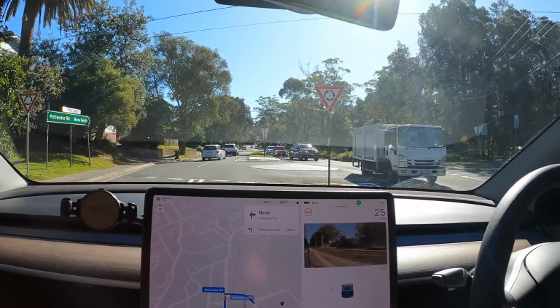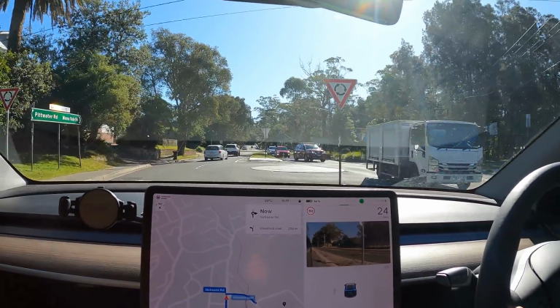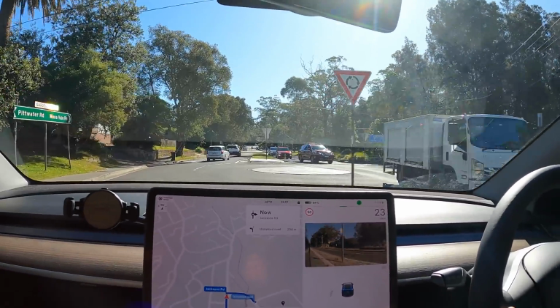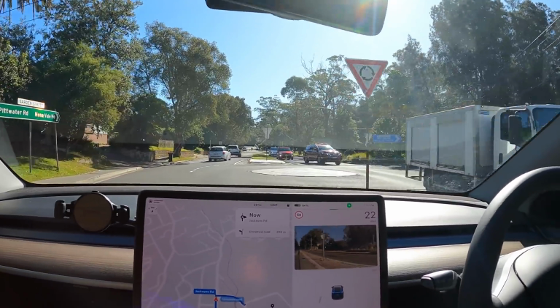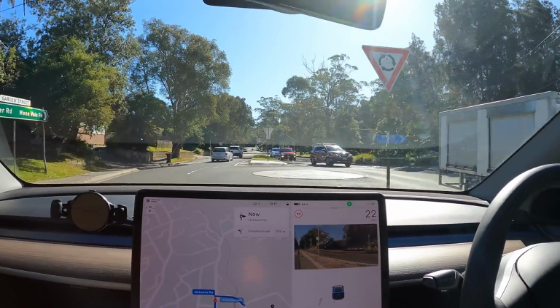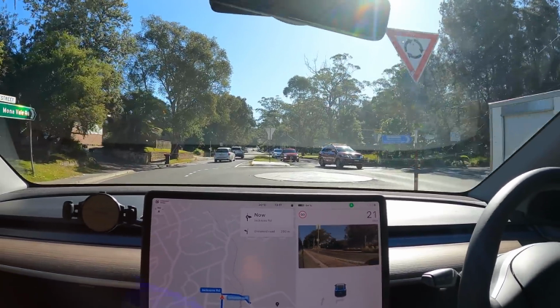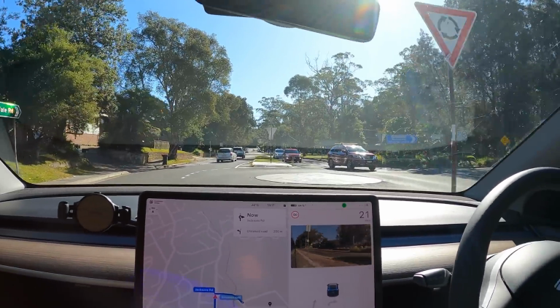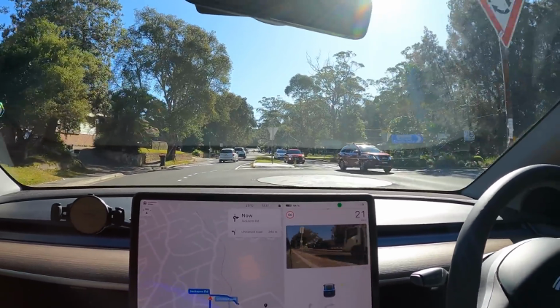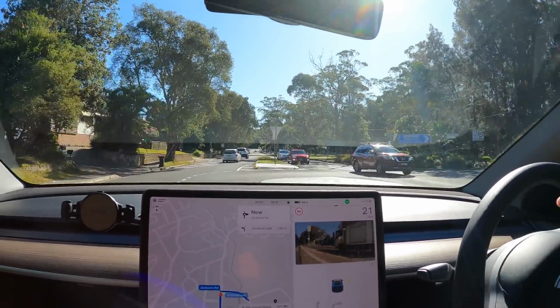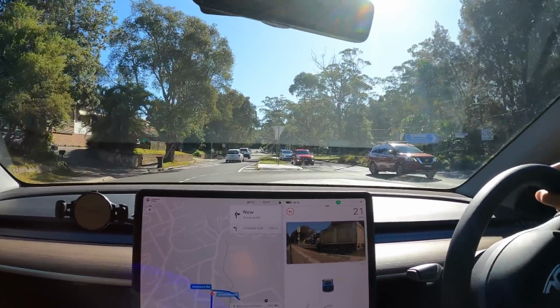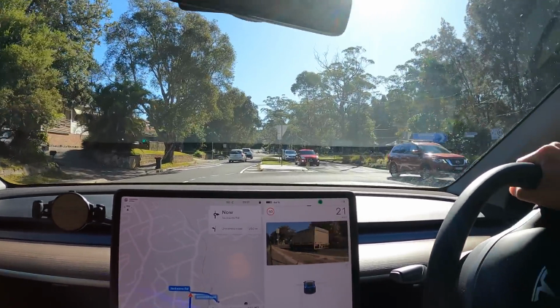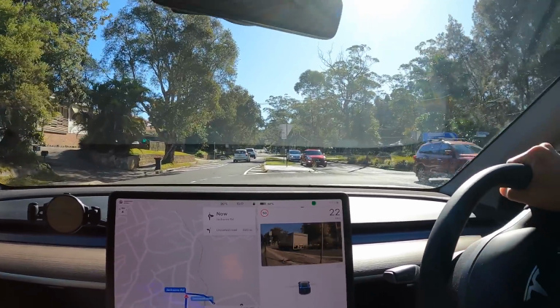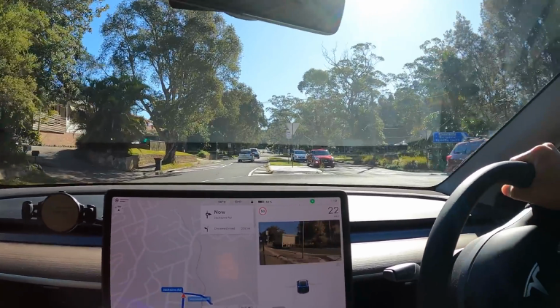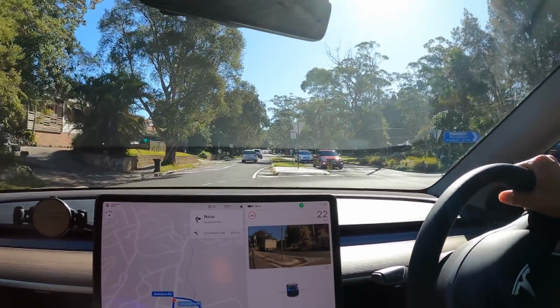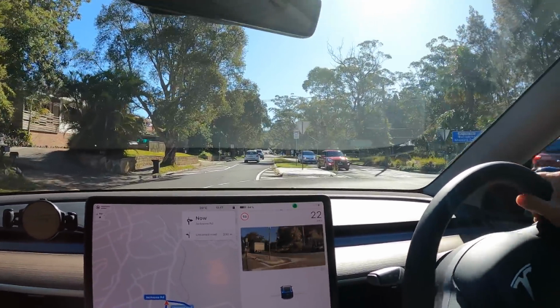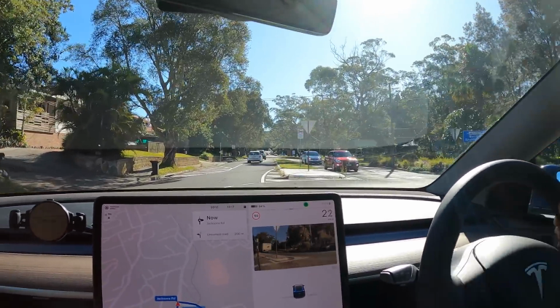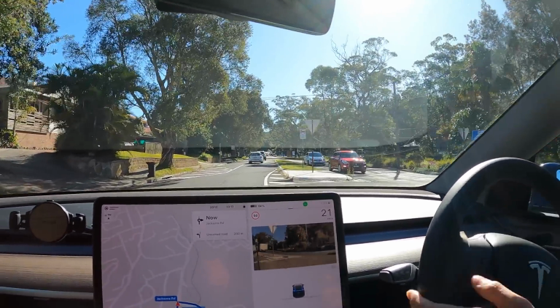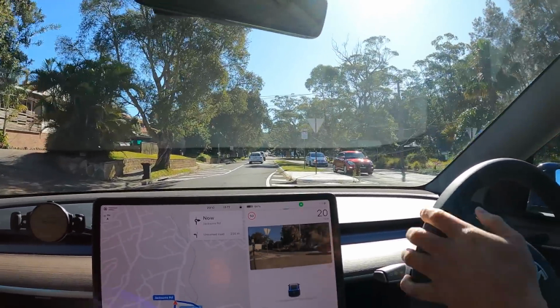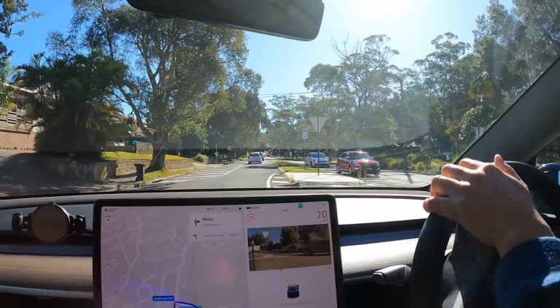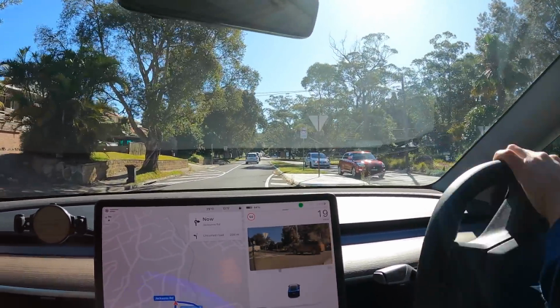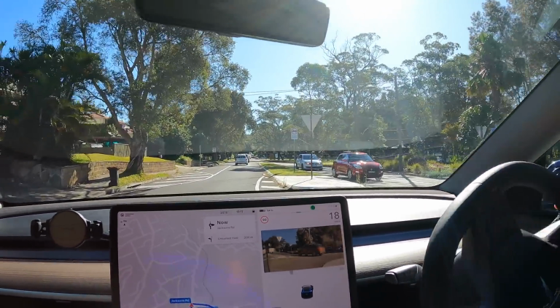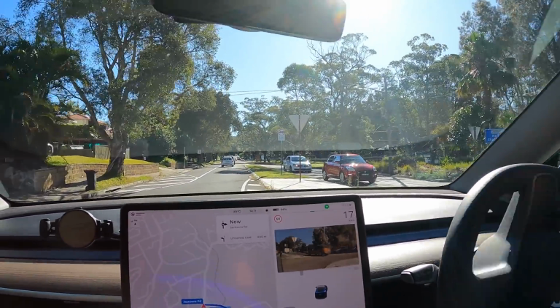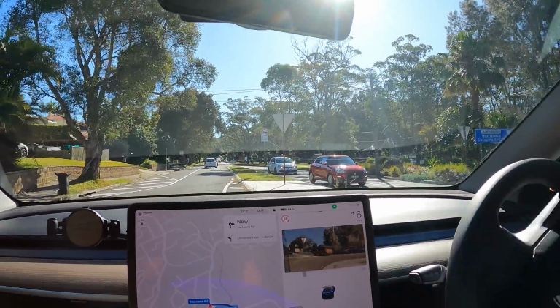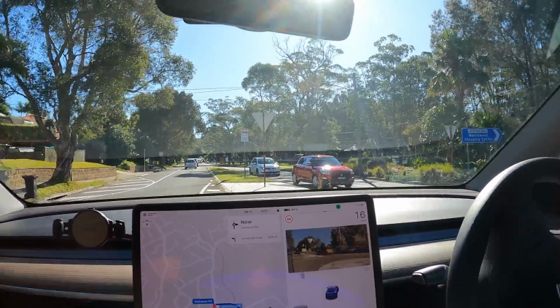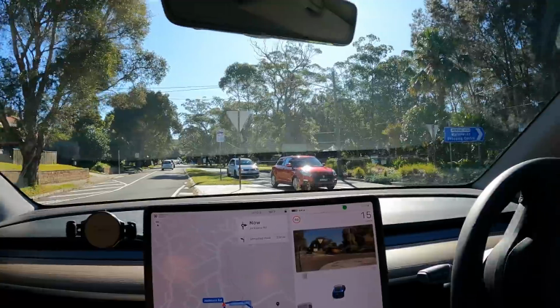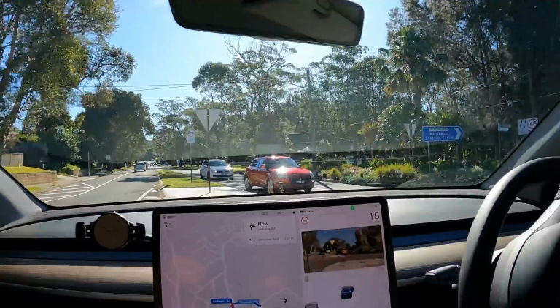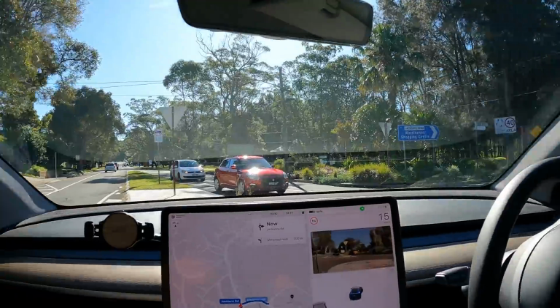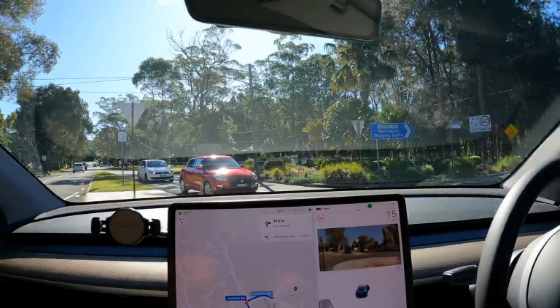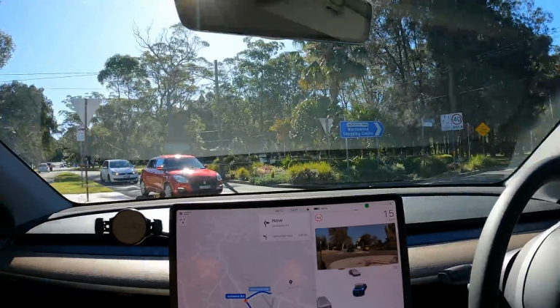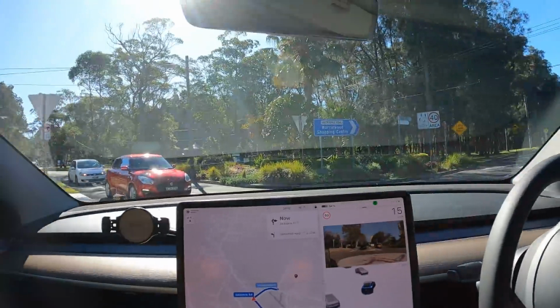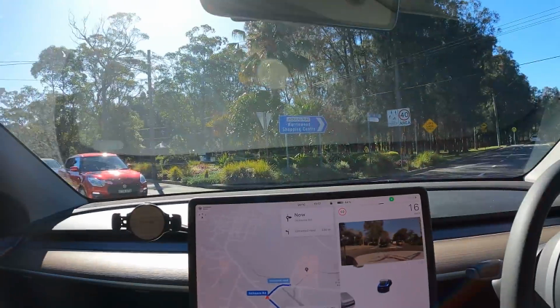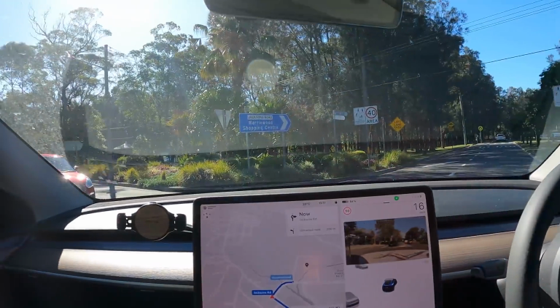So right at this roundabout, and I'm approaching it from the Pittwater Road side.